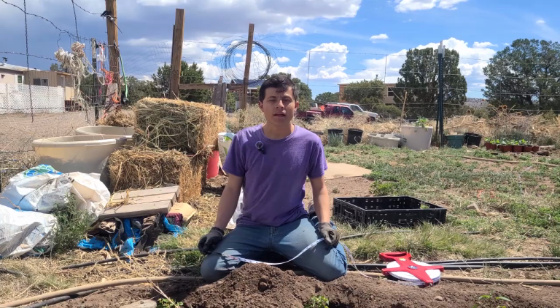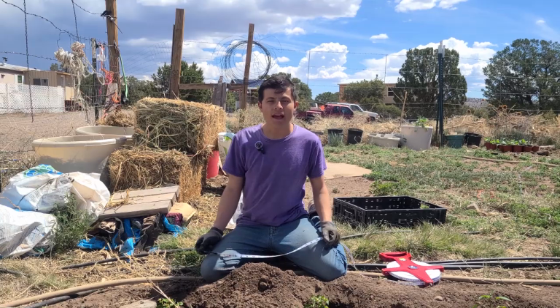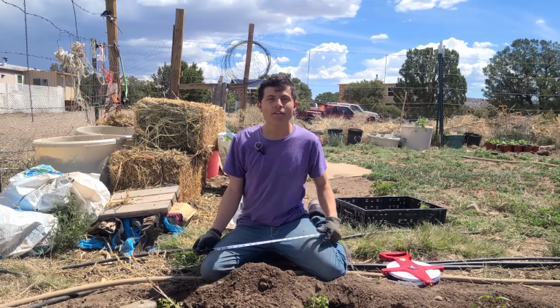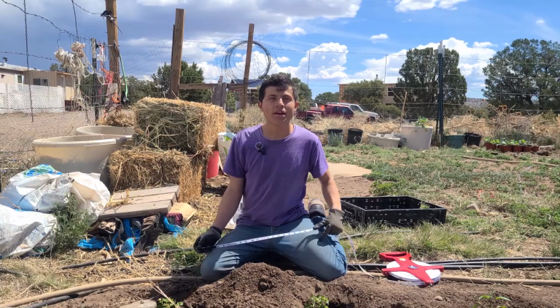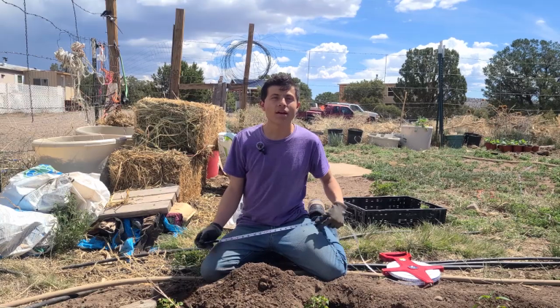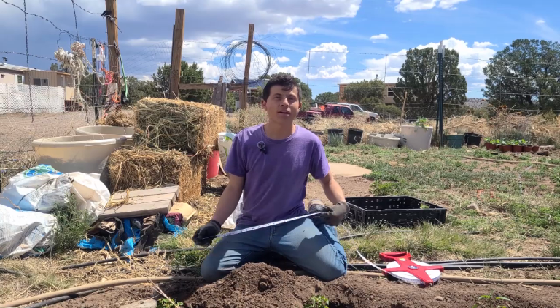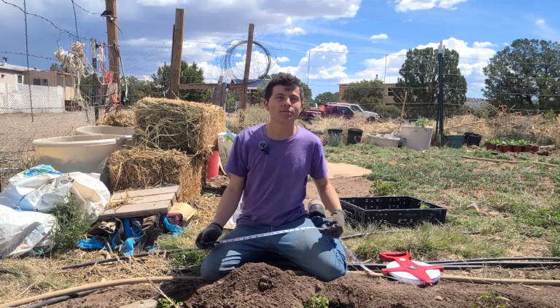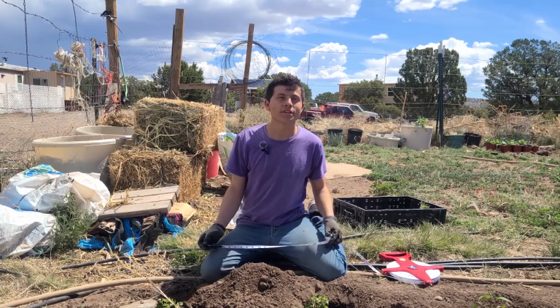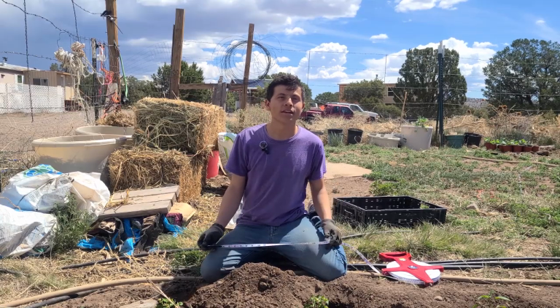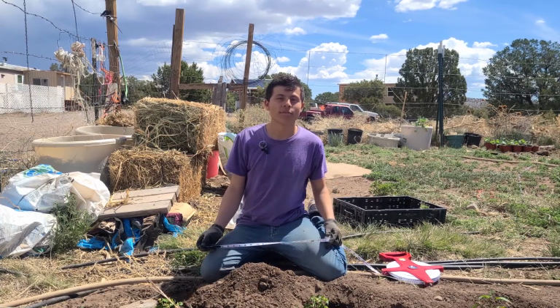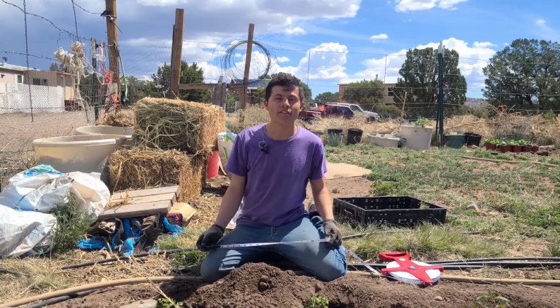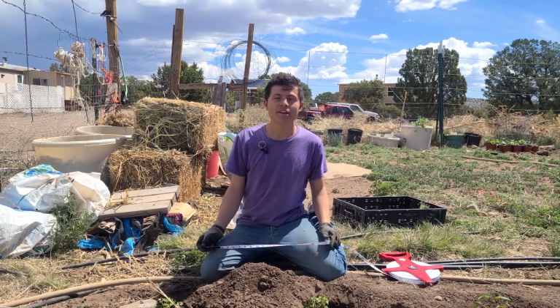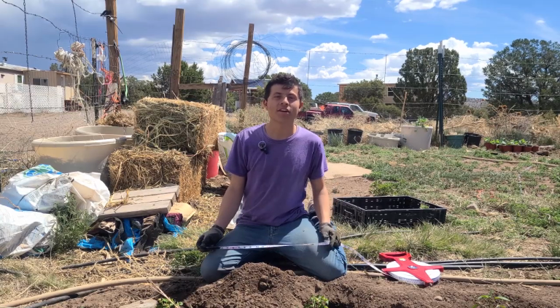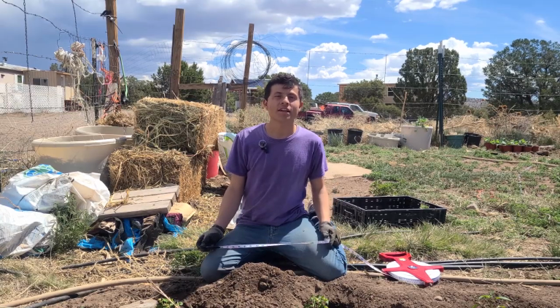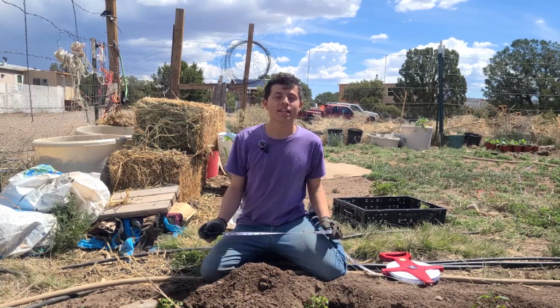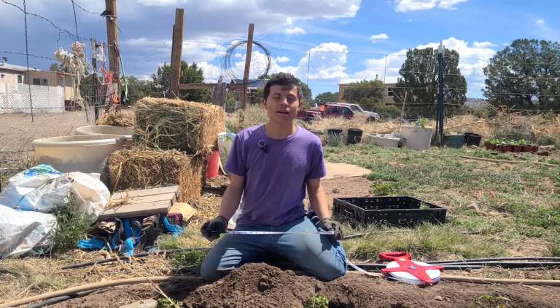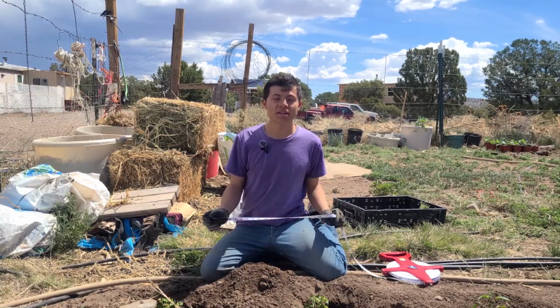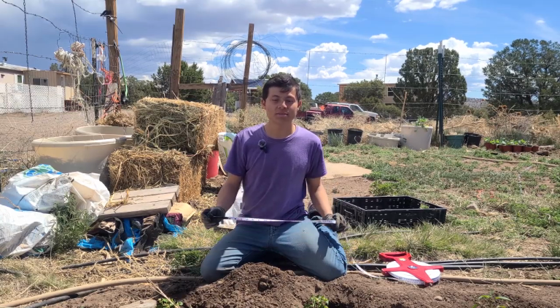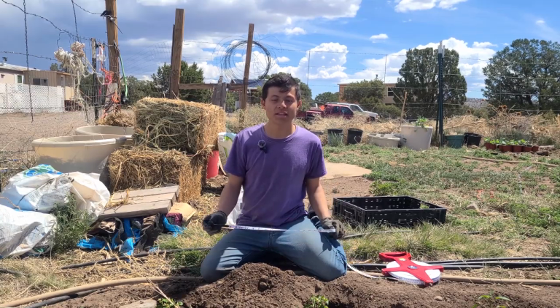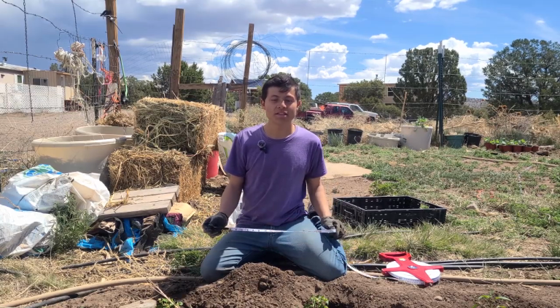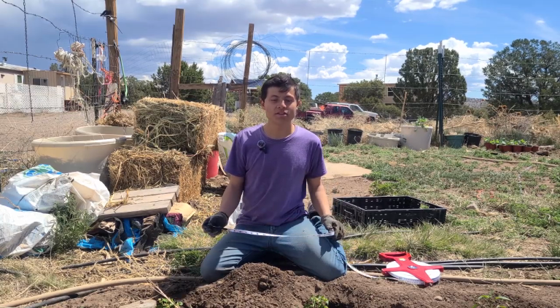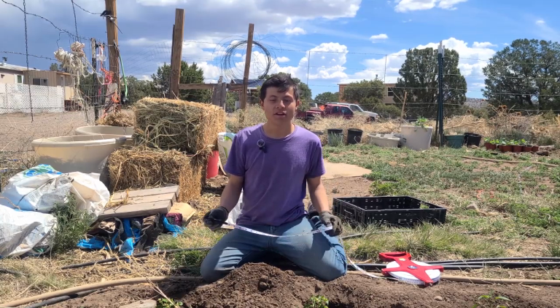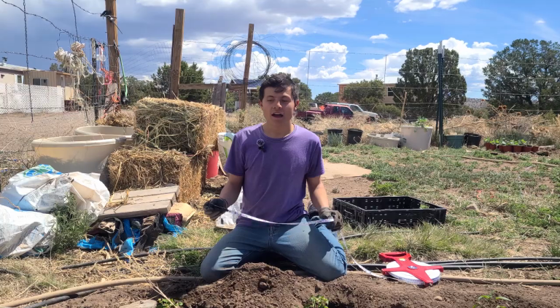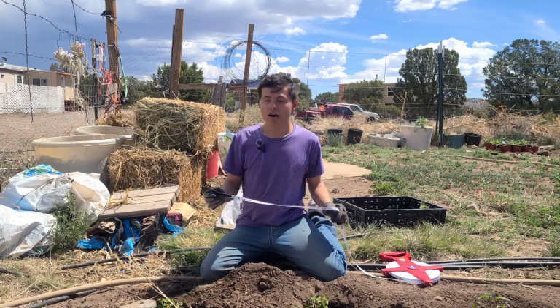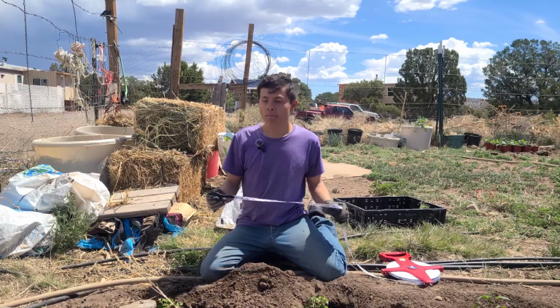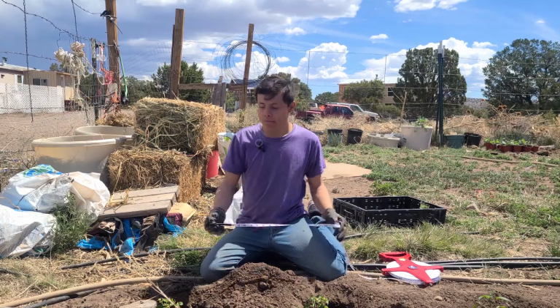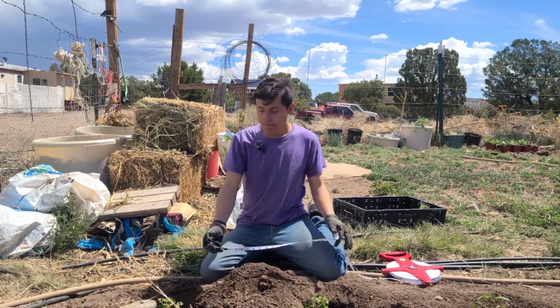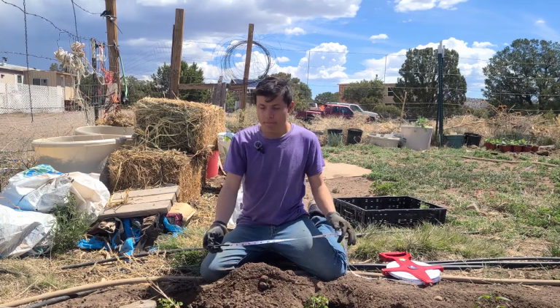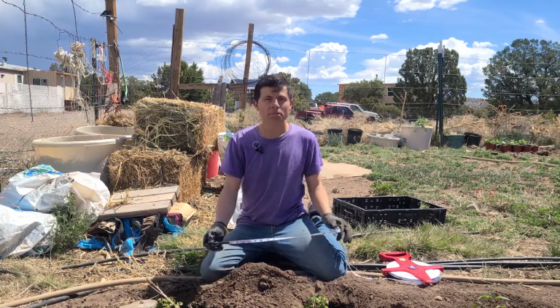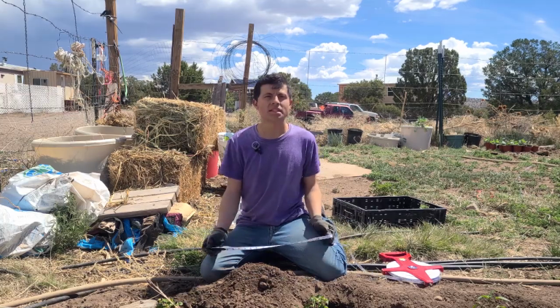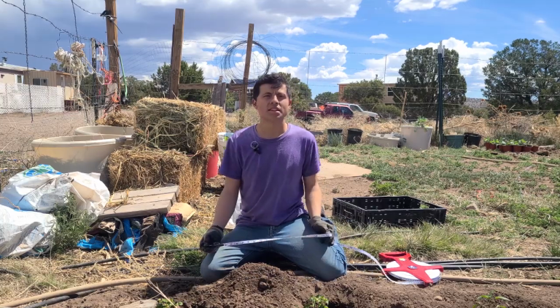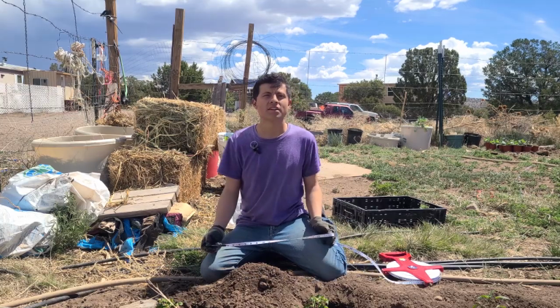Hi everybody and welcome to my video. Today I'm going to explain how I'm going to plant my peppers this year.